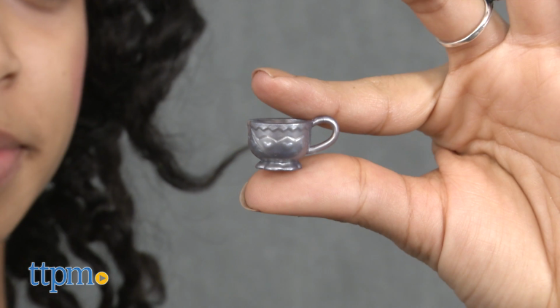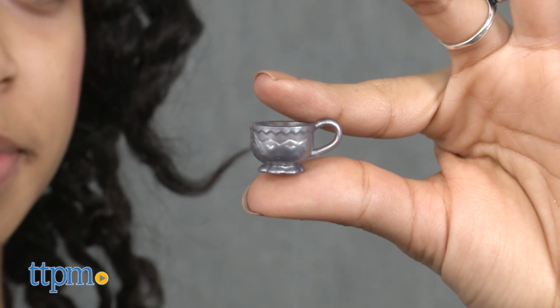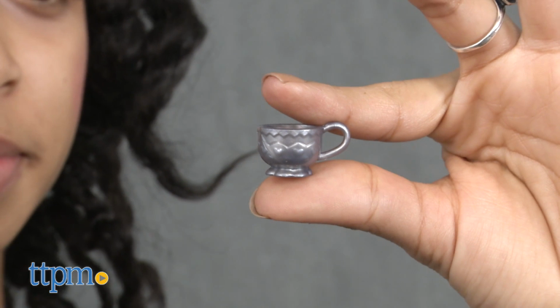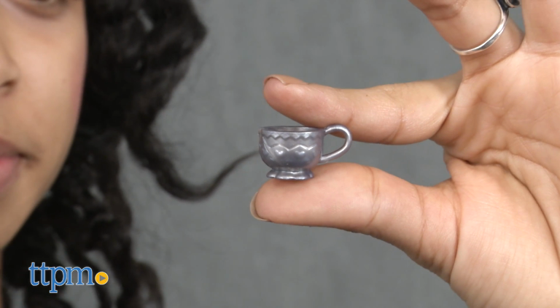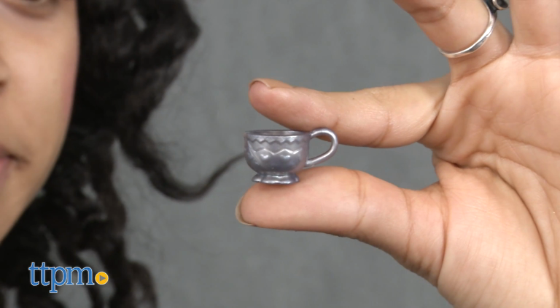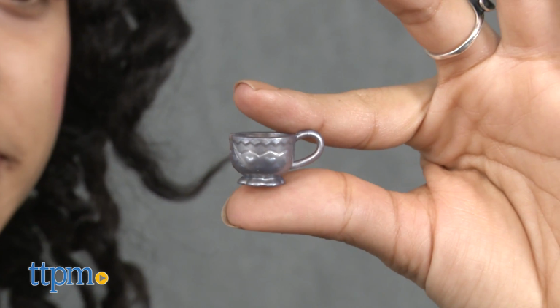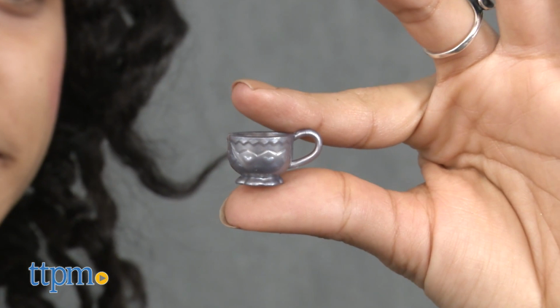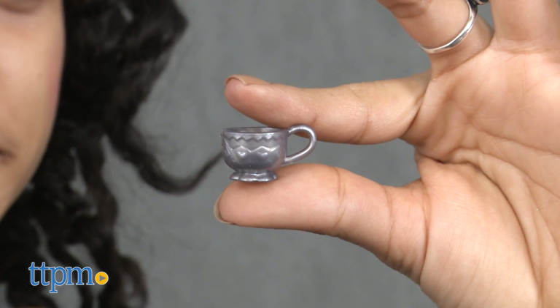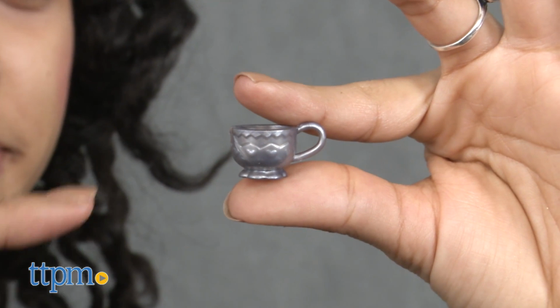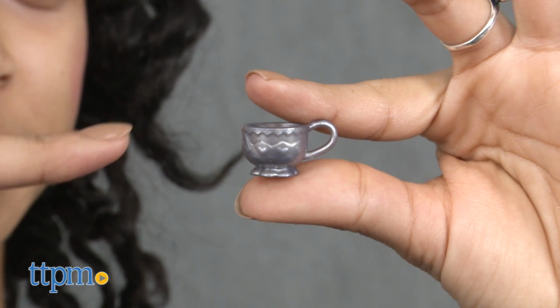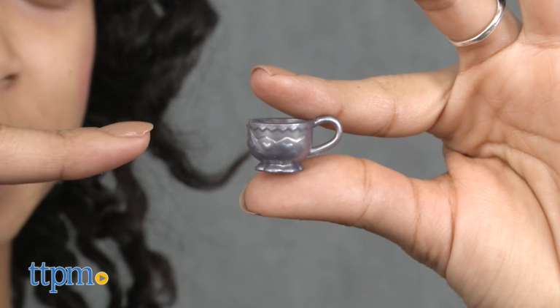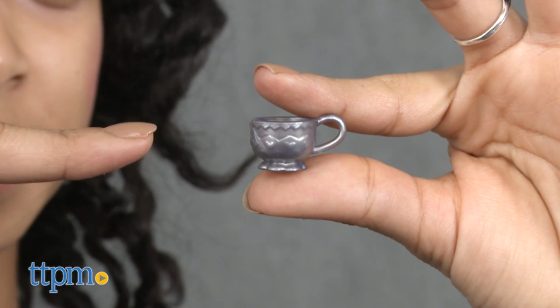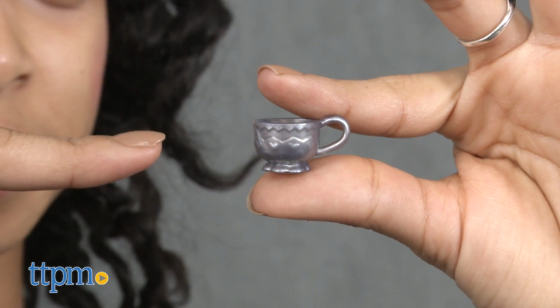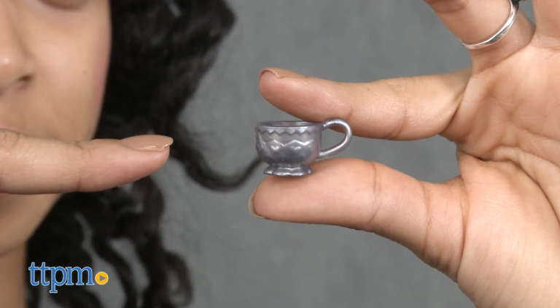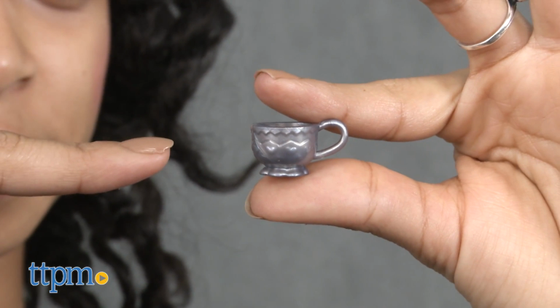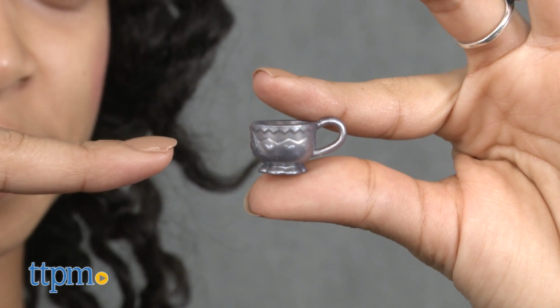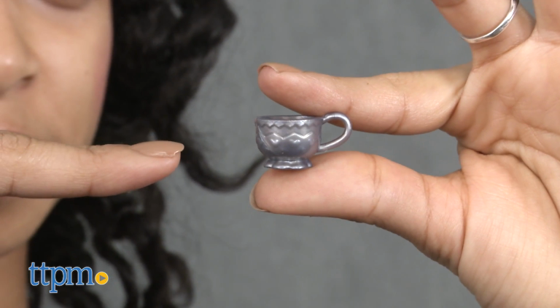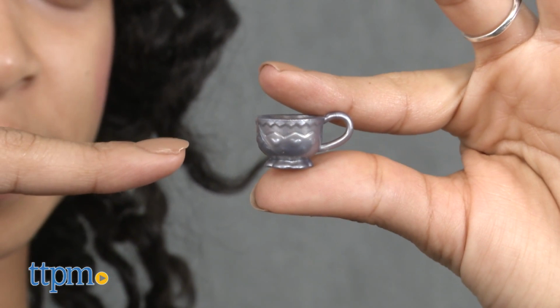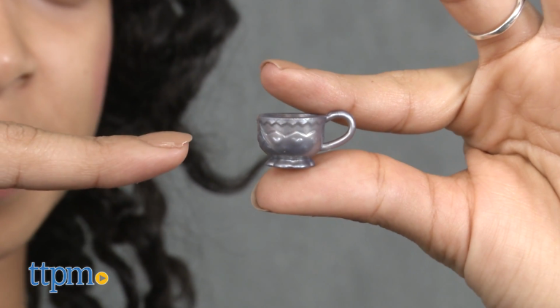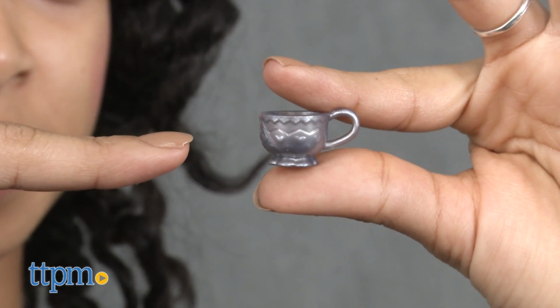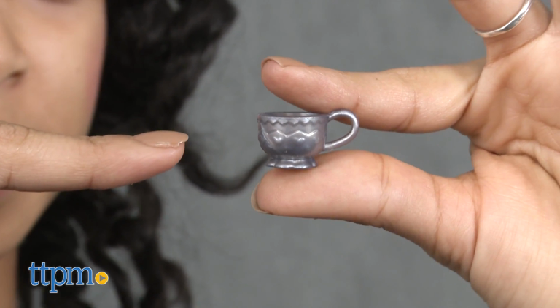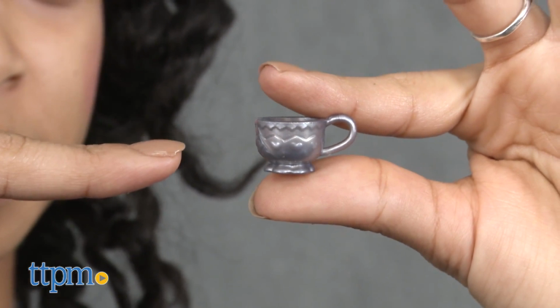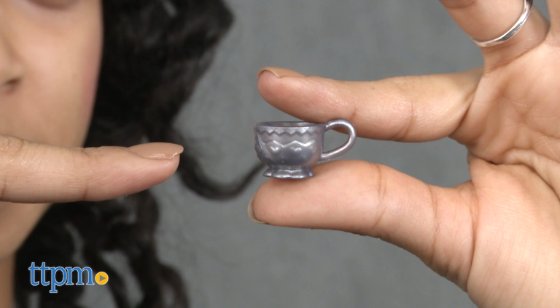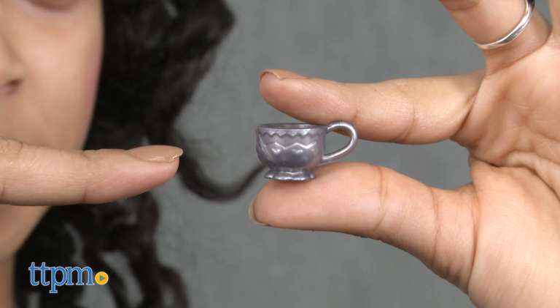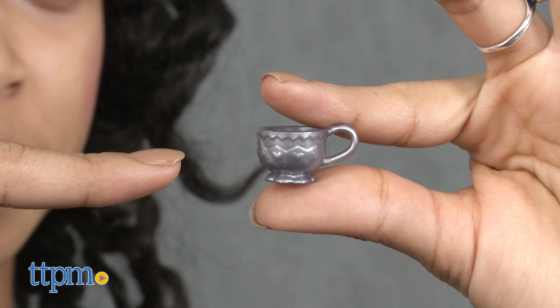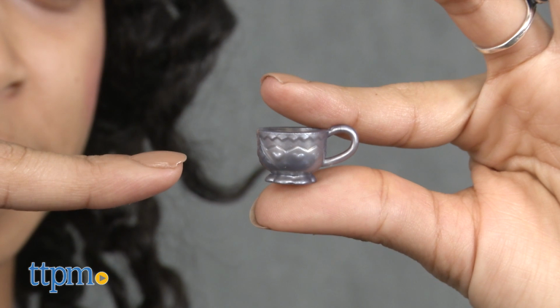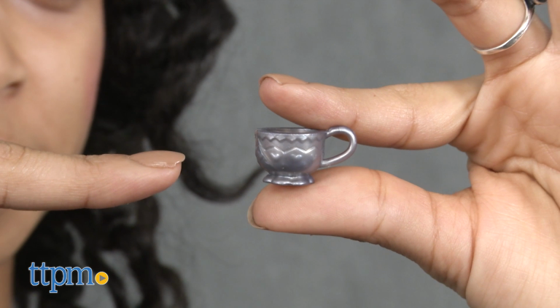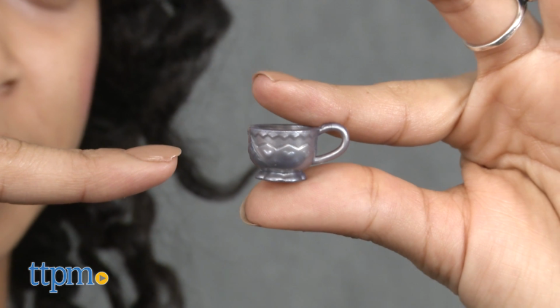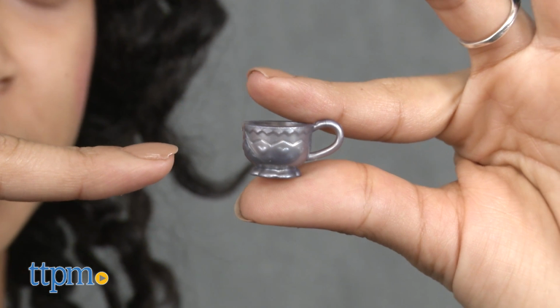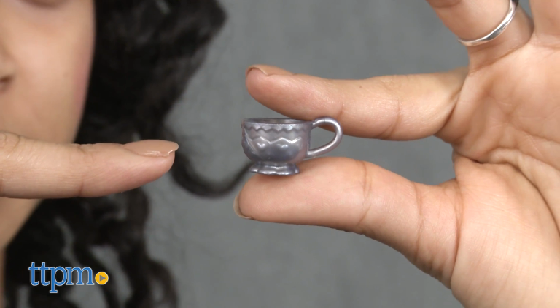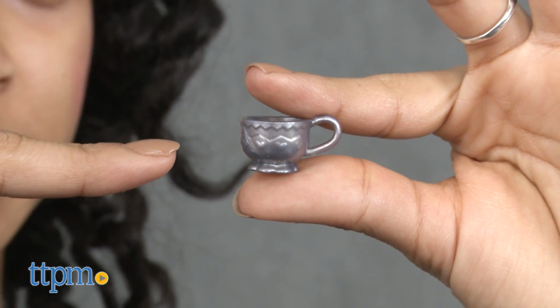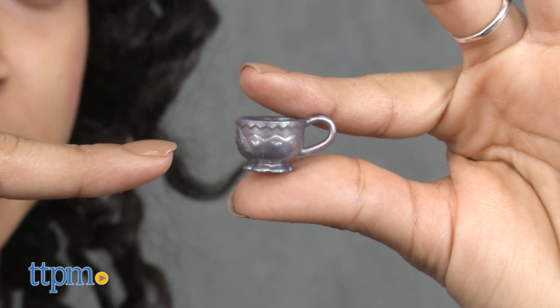Be sure to keep an eye on your teacup and teacup accessories. Because of their small size, it makes them easy to lose.